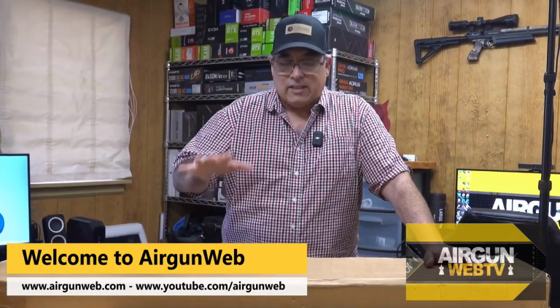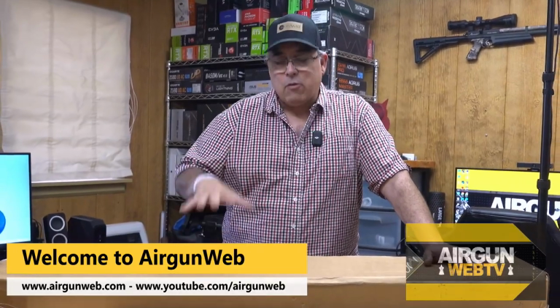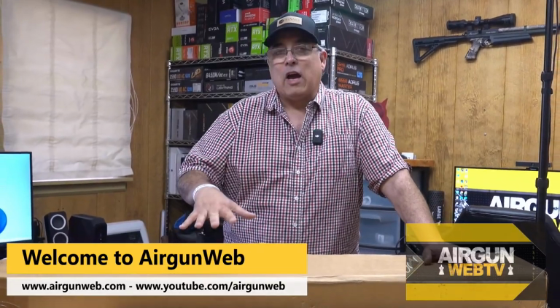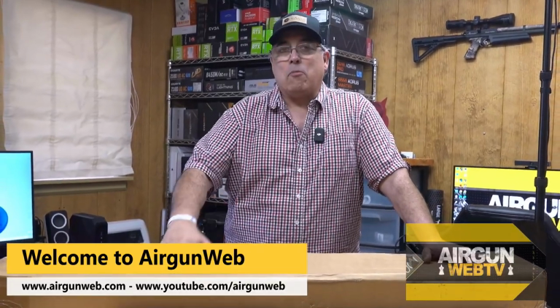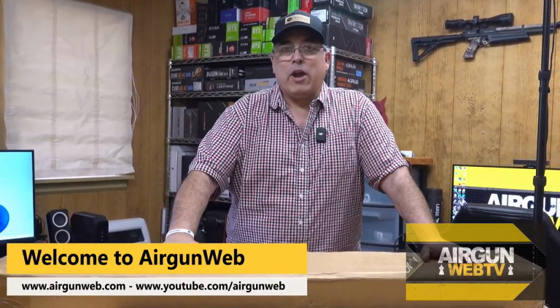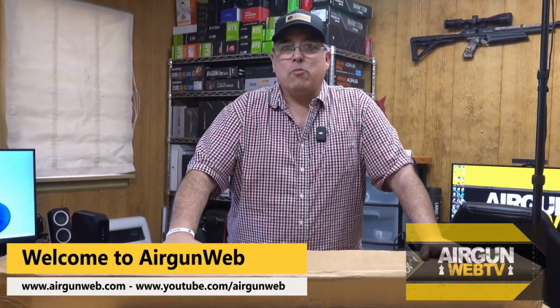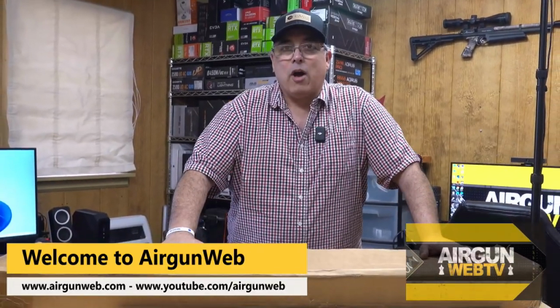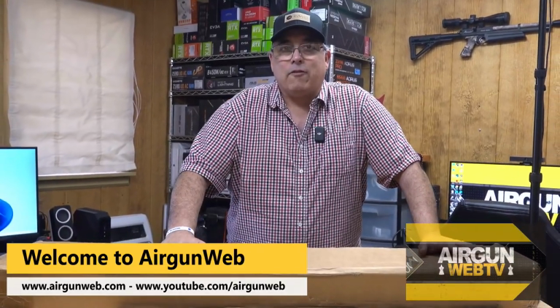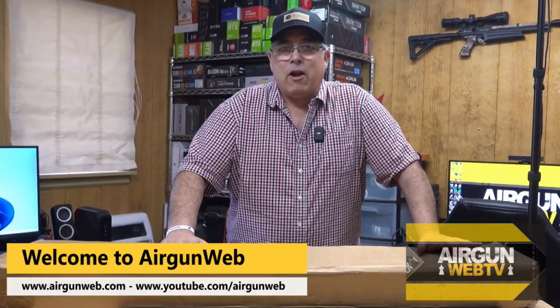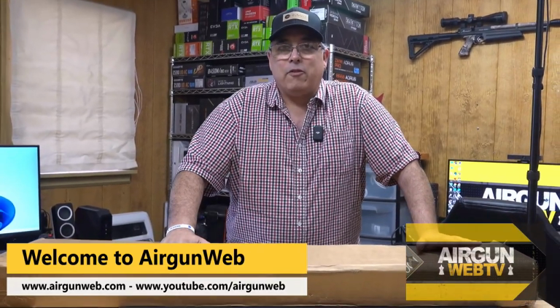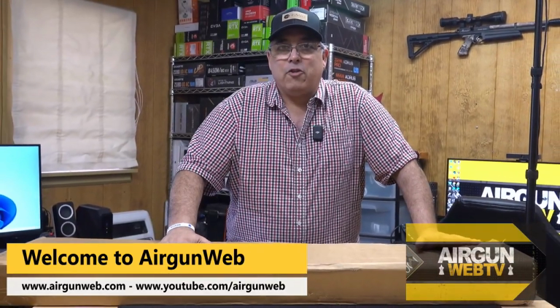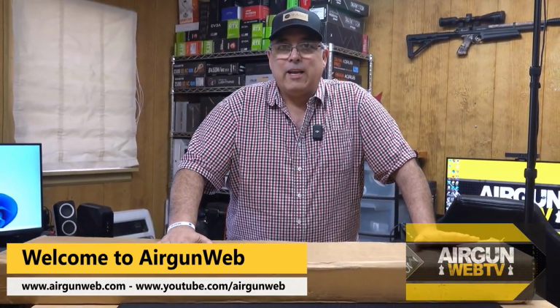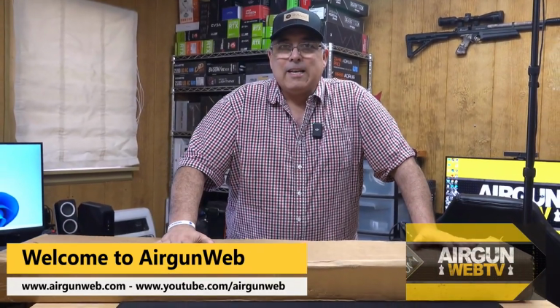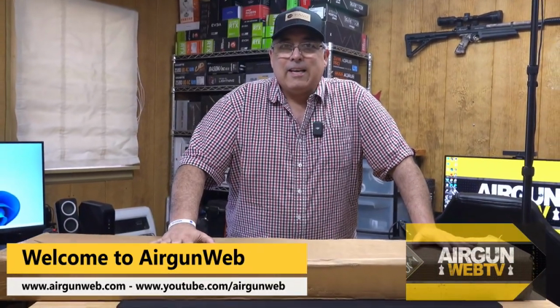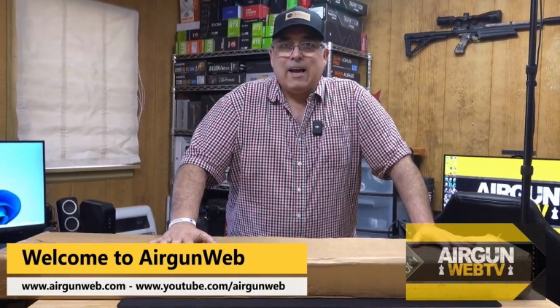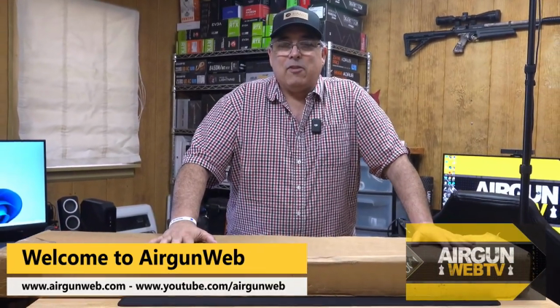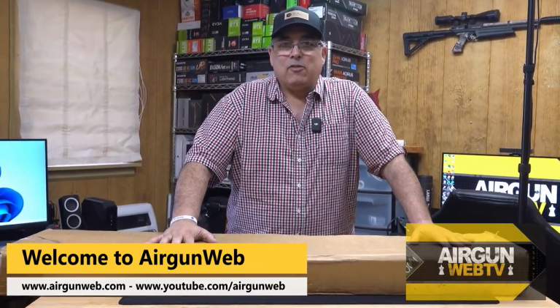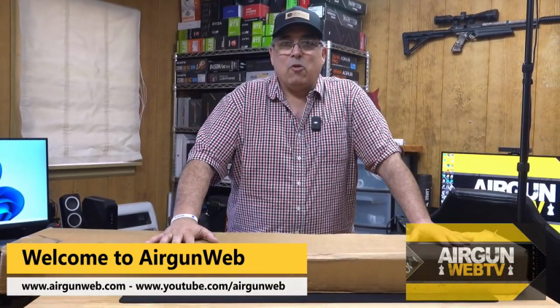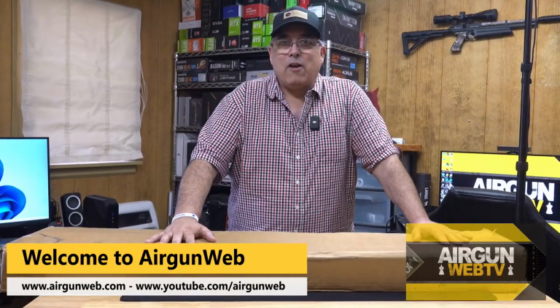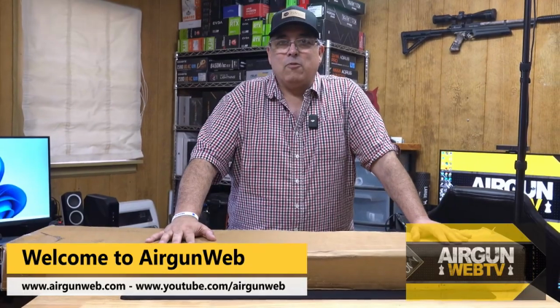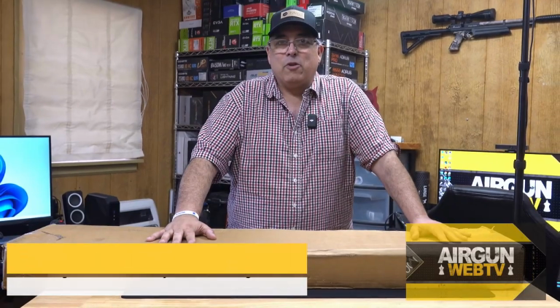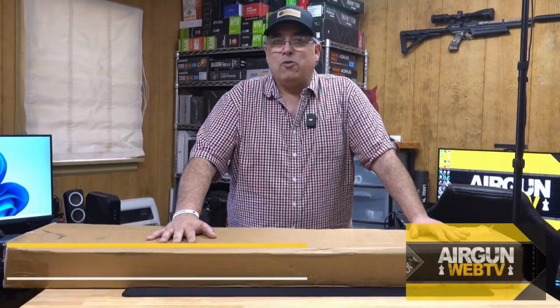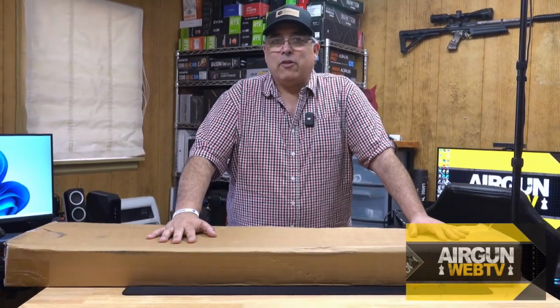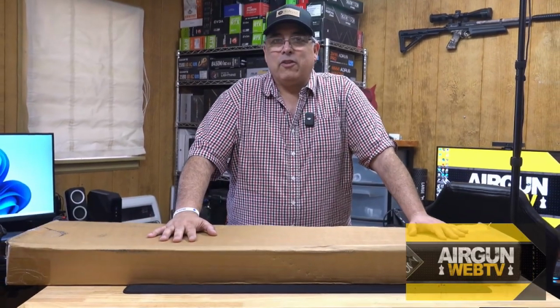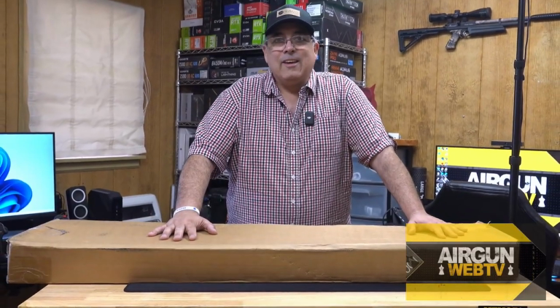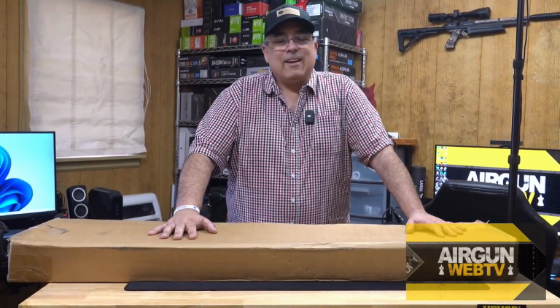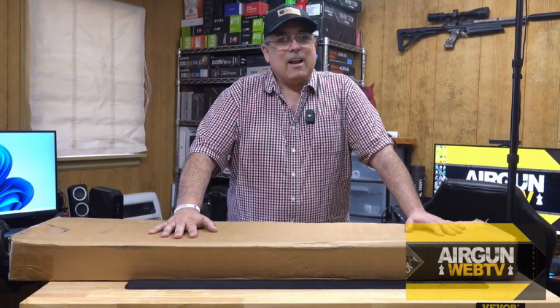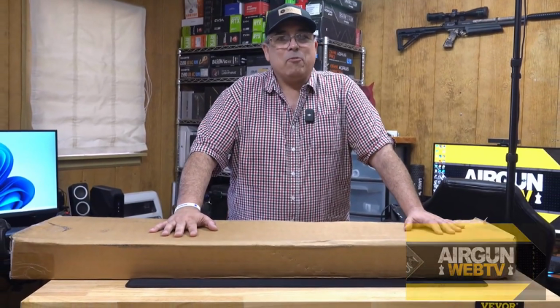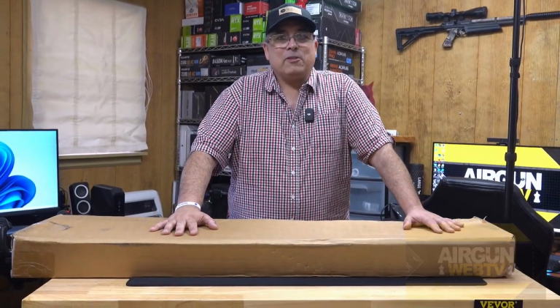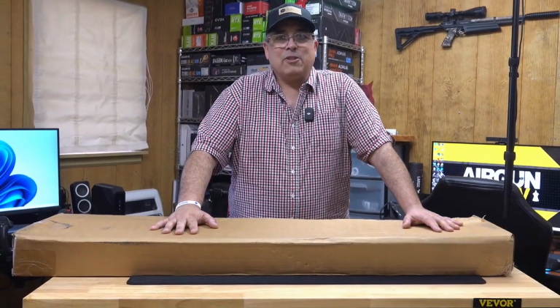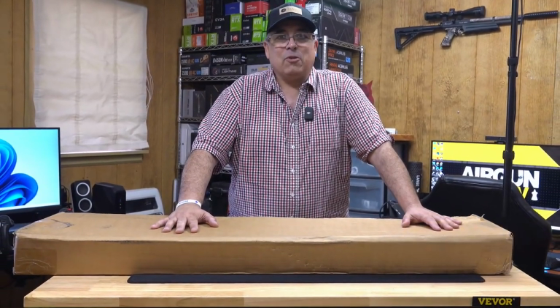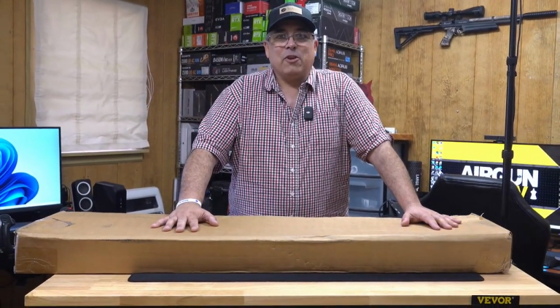Today we've got a brand new product from Airventuri. This is an old rifle with a new twist, and I'm pretty excited to show it to you.